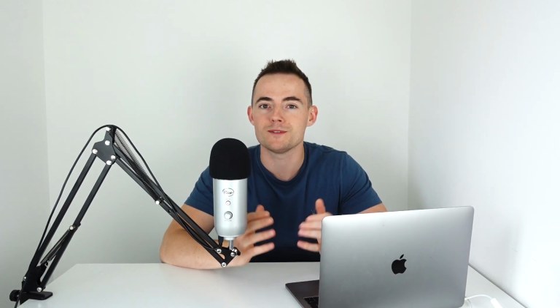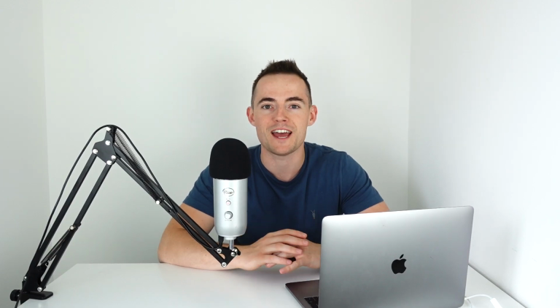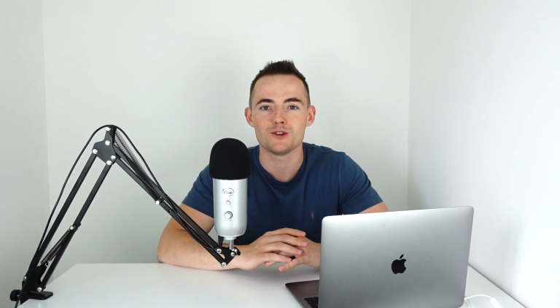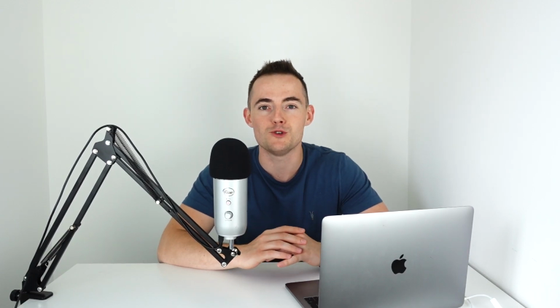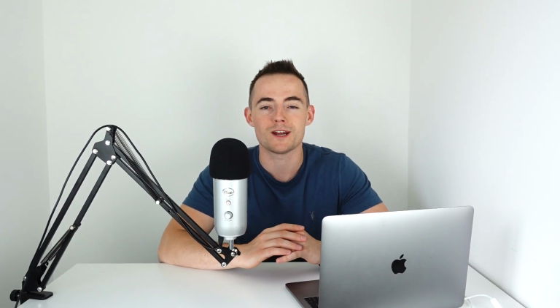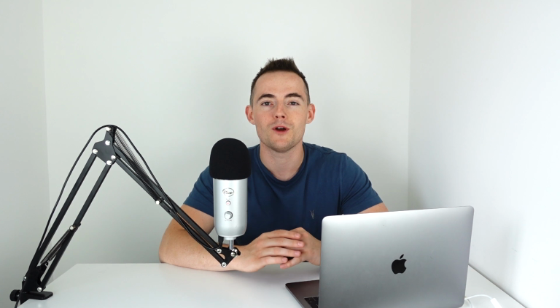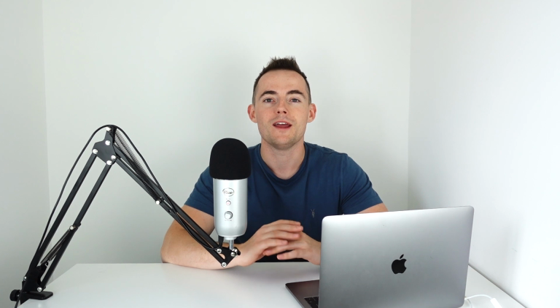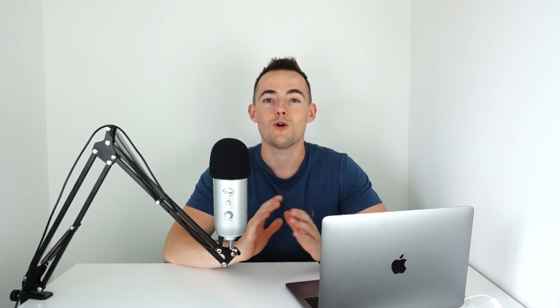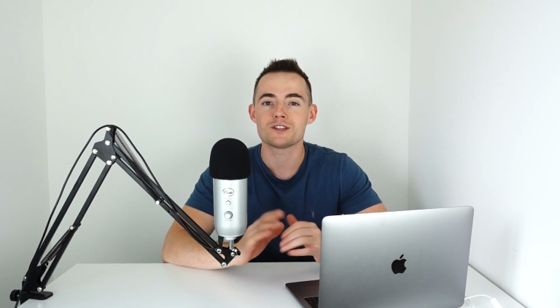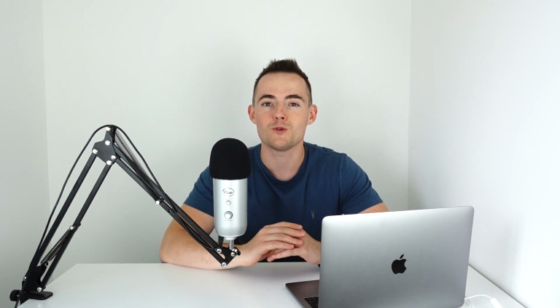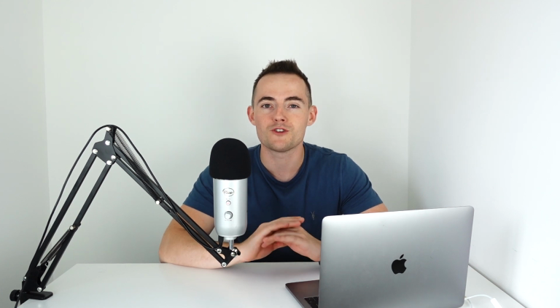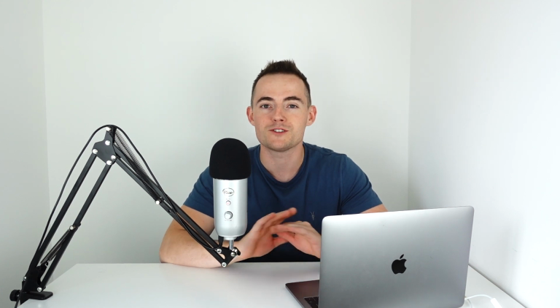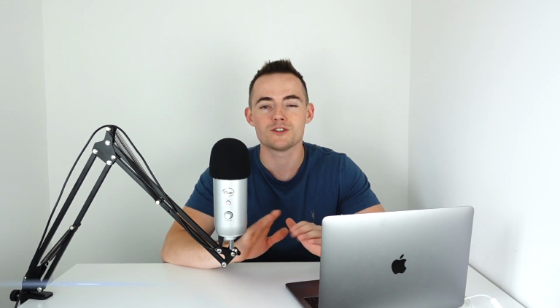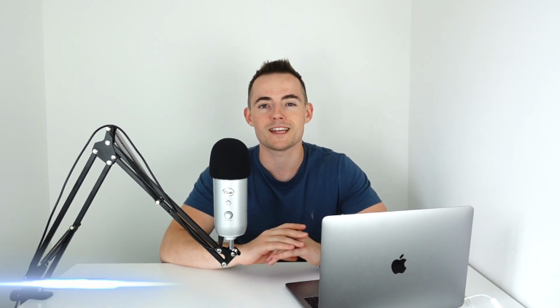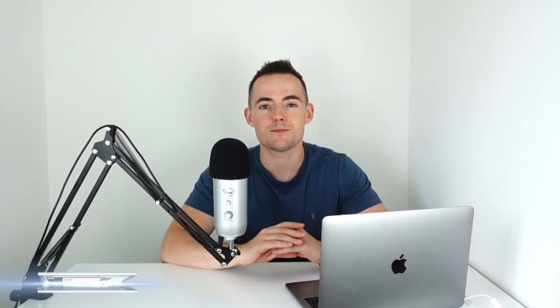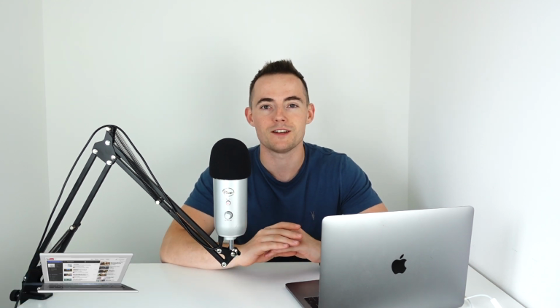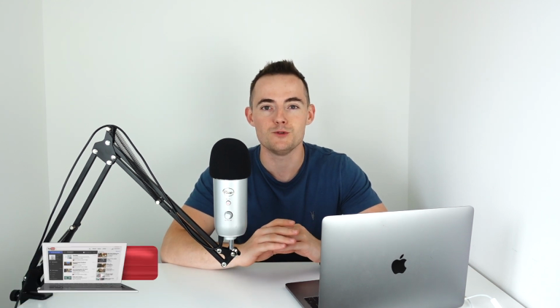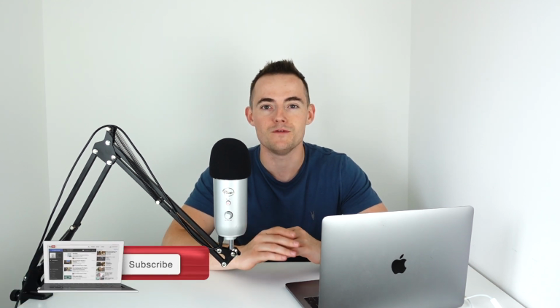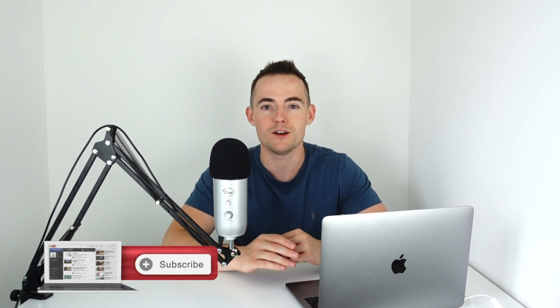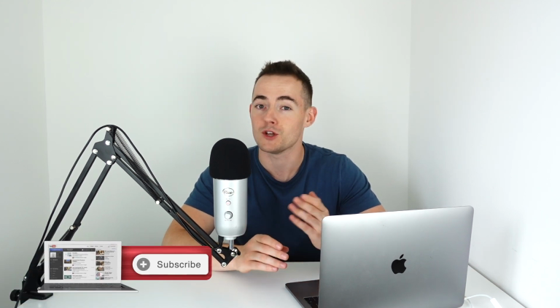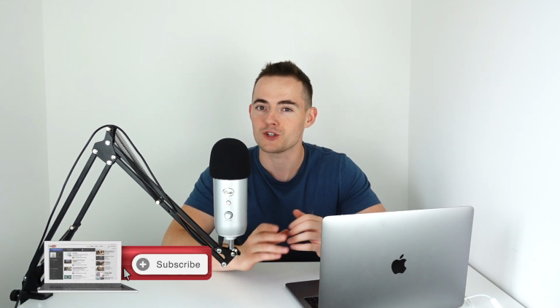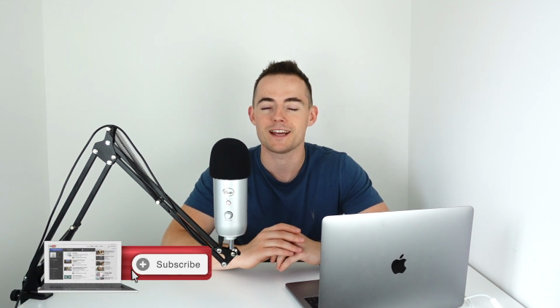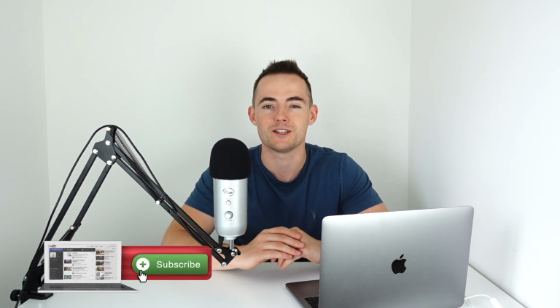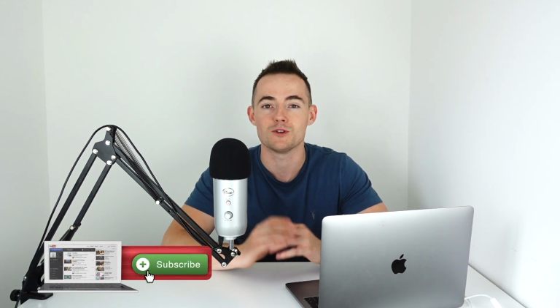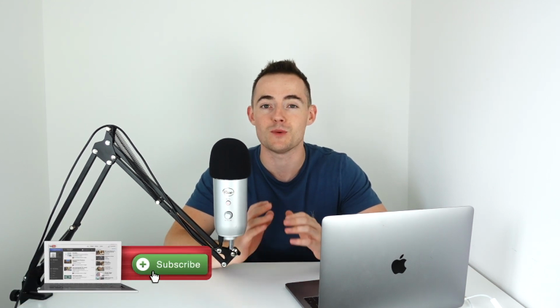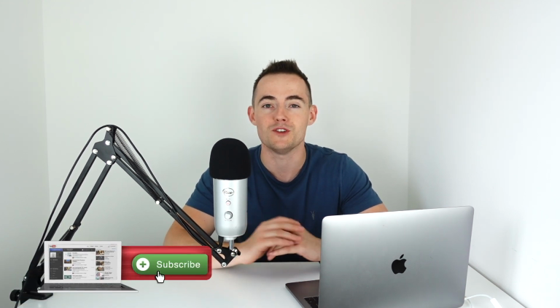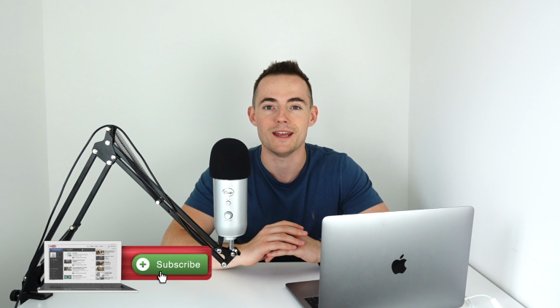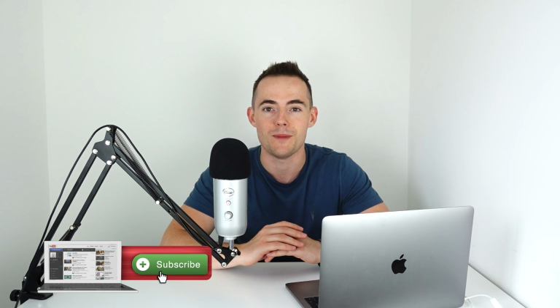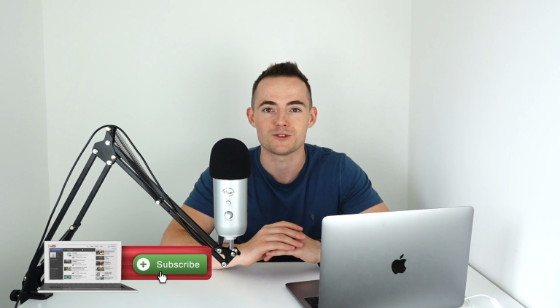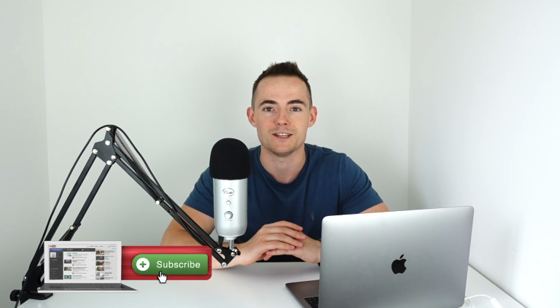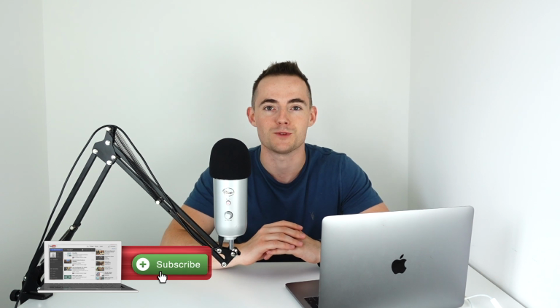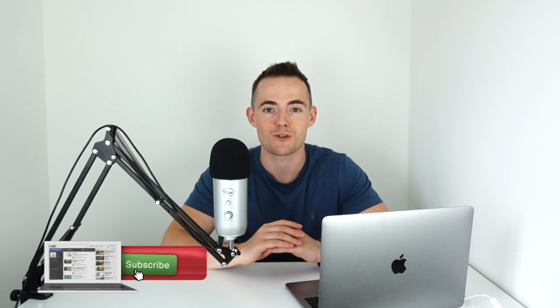Welcome to the HairGod YouTube channel. On this channel, we create tons of science-backed YouTube videos just like this one. So if you're new here, make sure to hit subscribe.